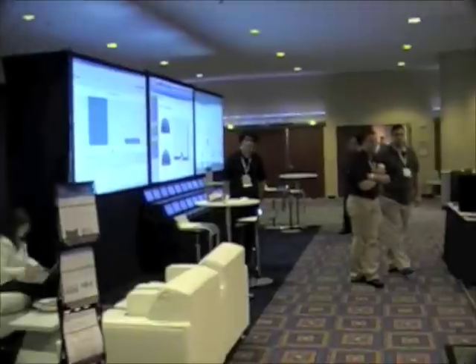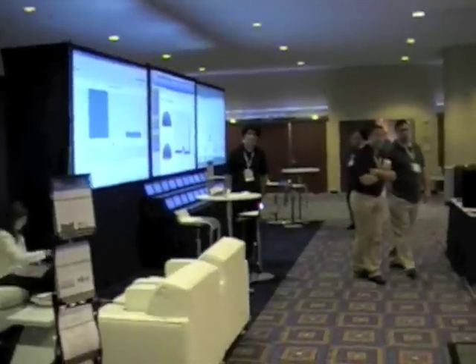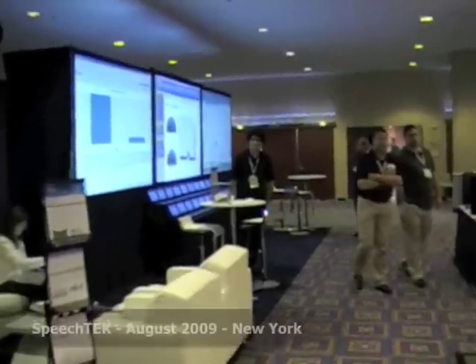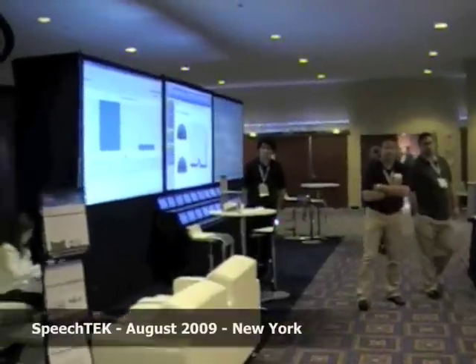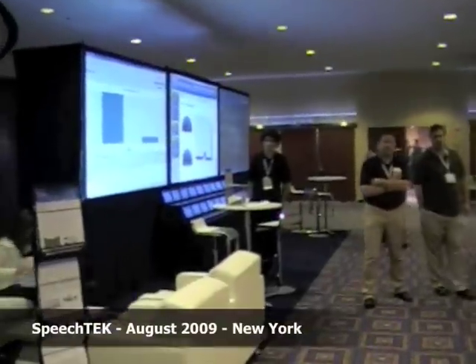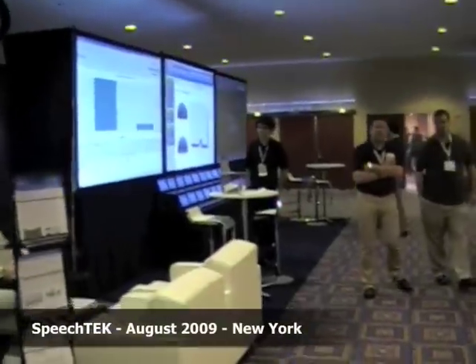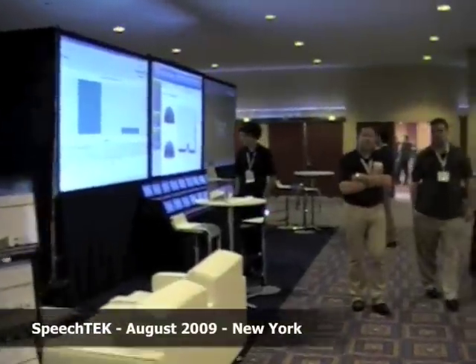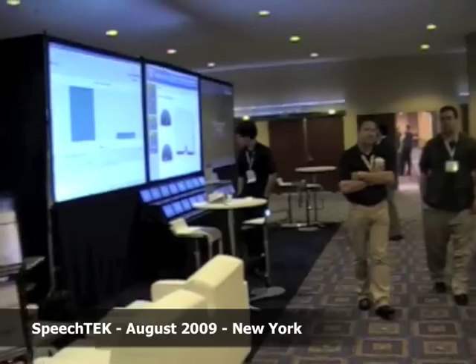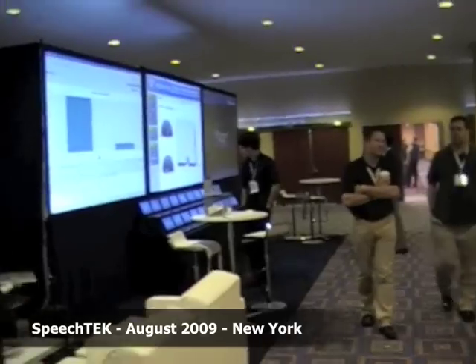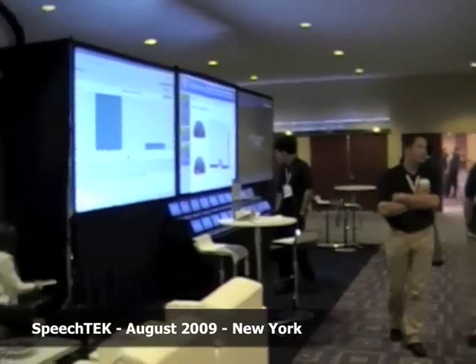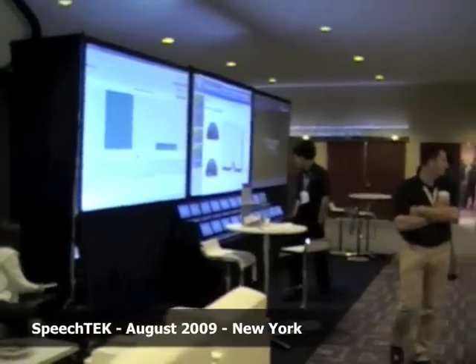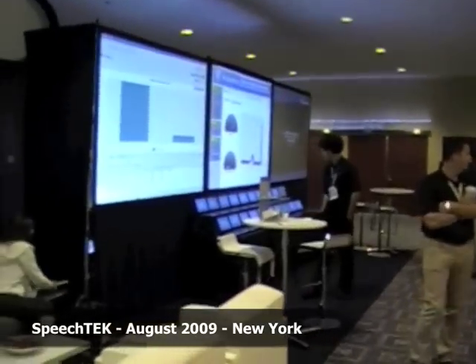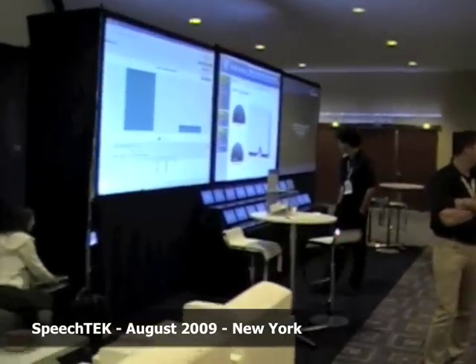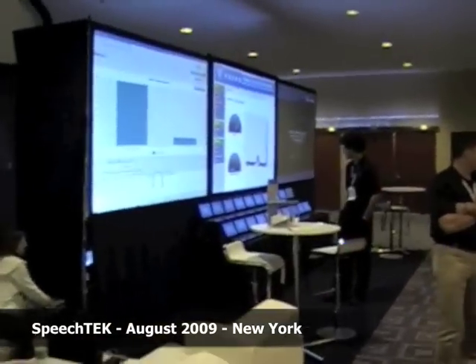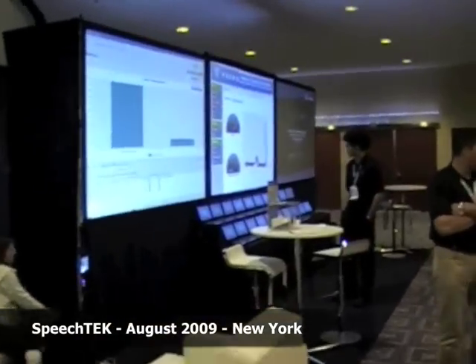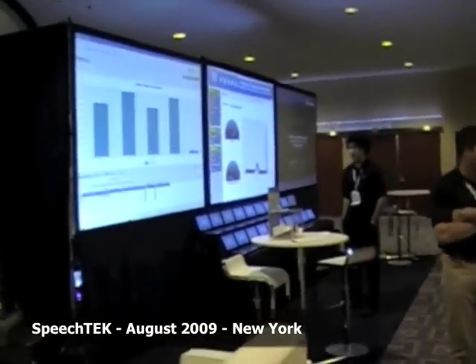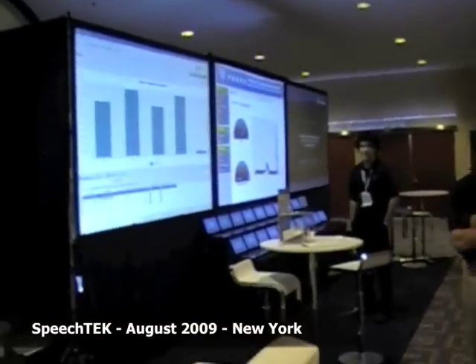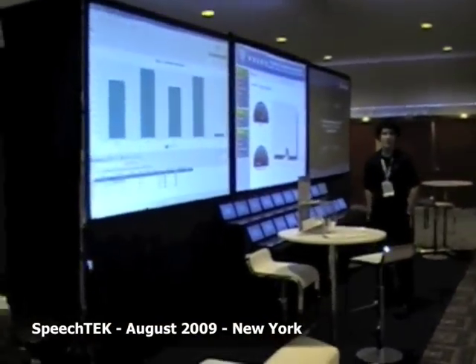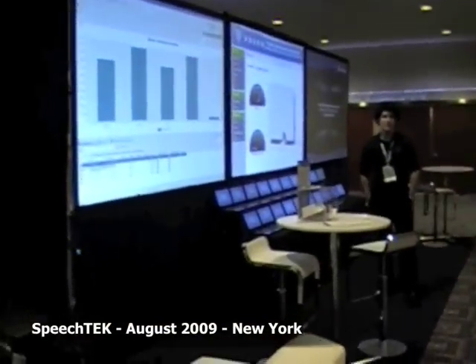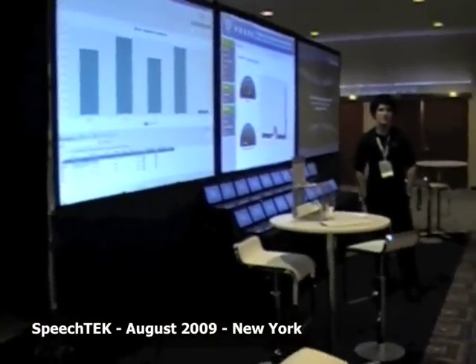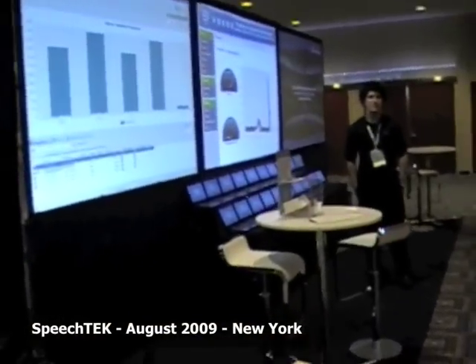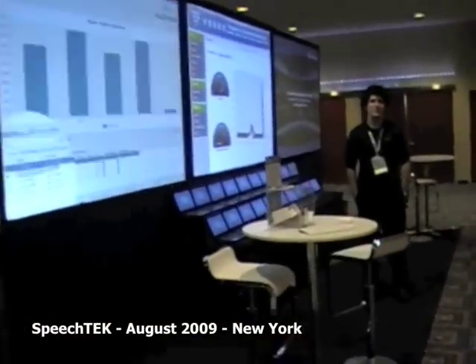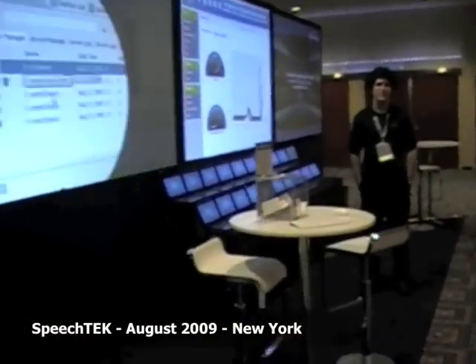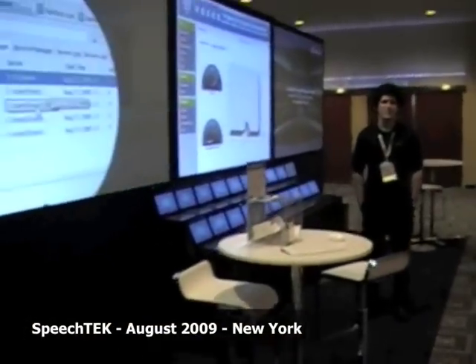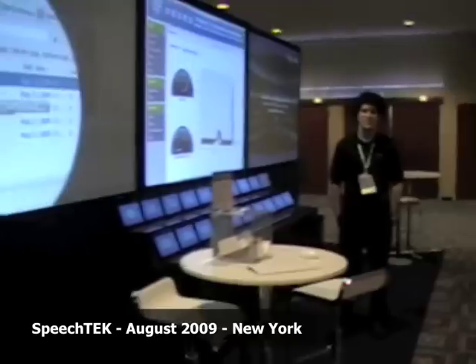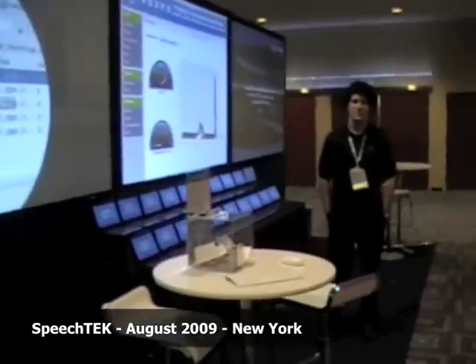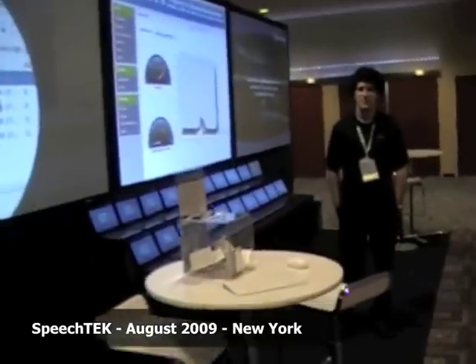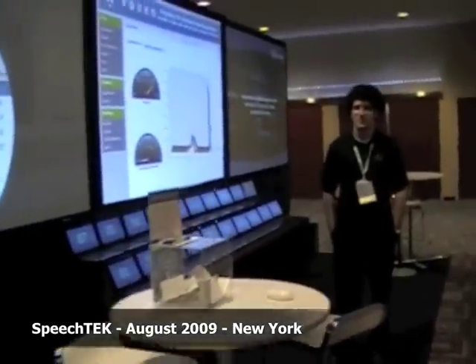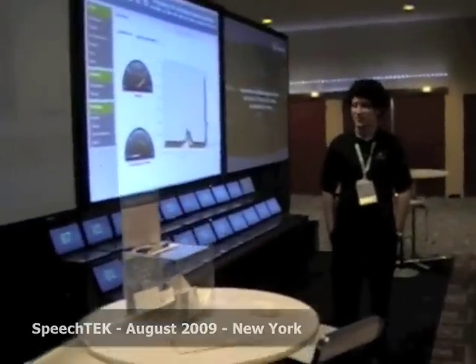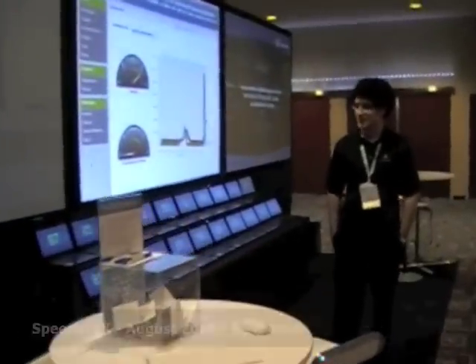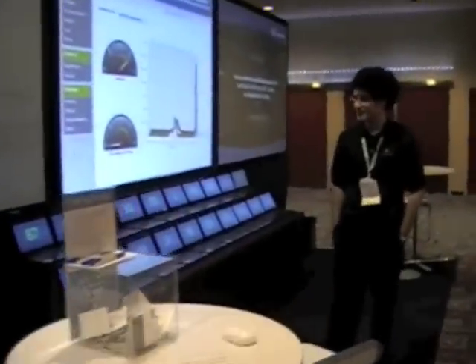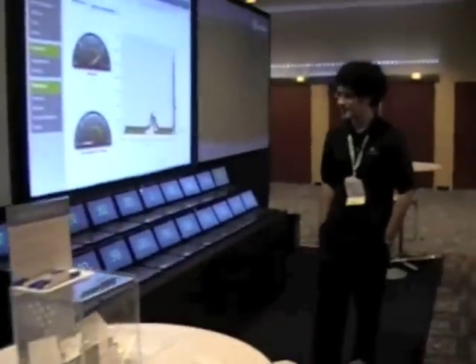This is Dan York, and I'm here at the Speech Tech 2009 show in New York City. I'm coming into the Voxeo booth right now, and here is Jose De Castro.